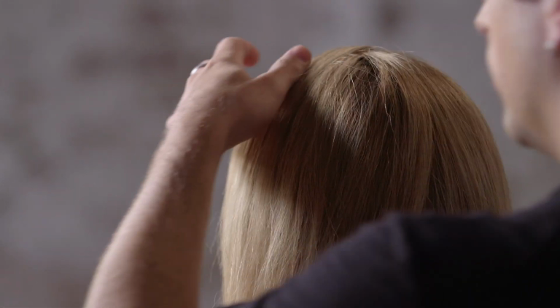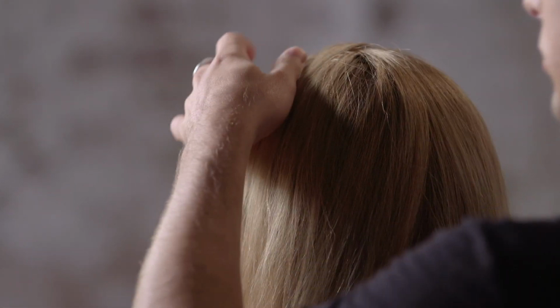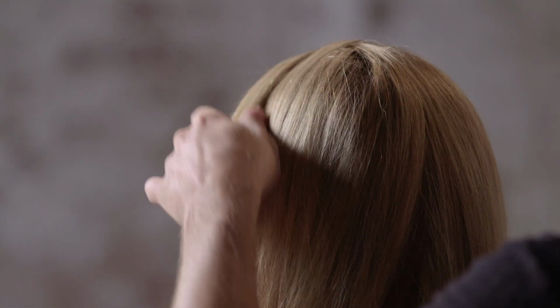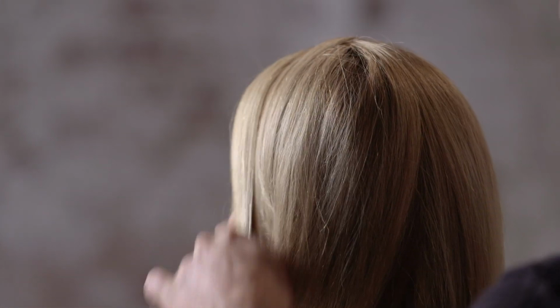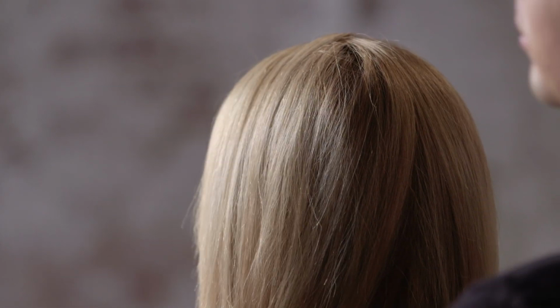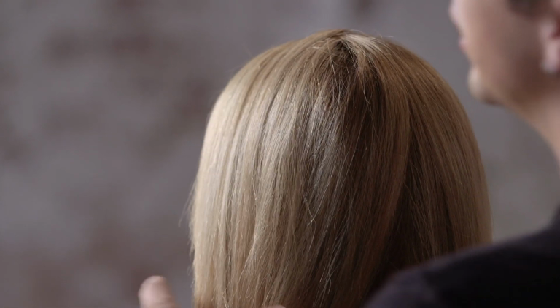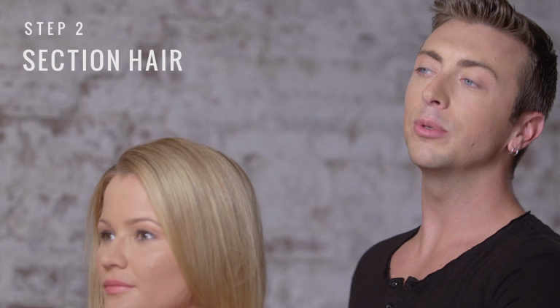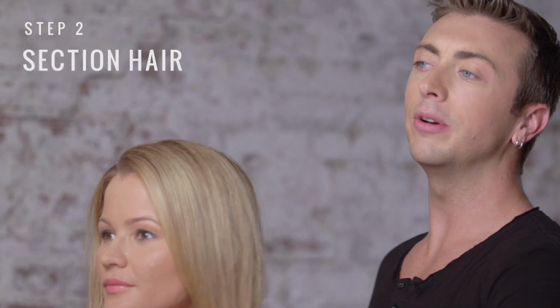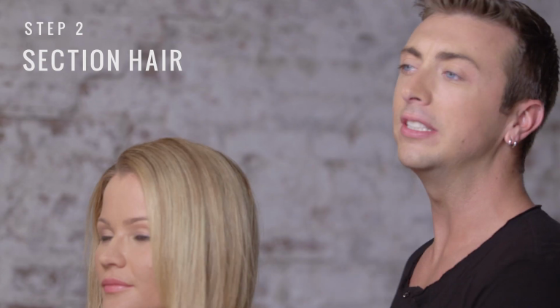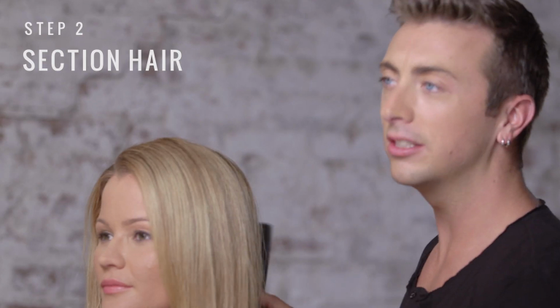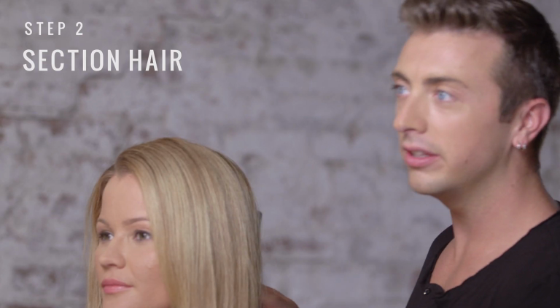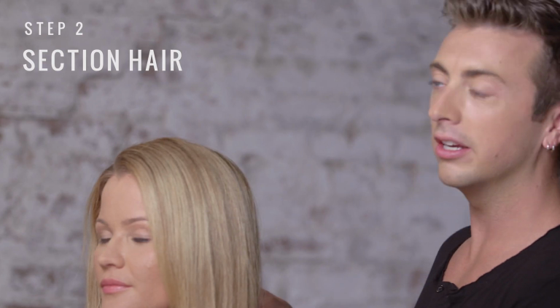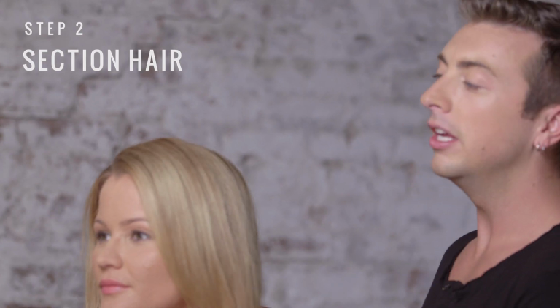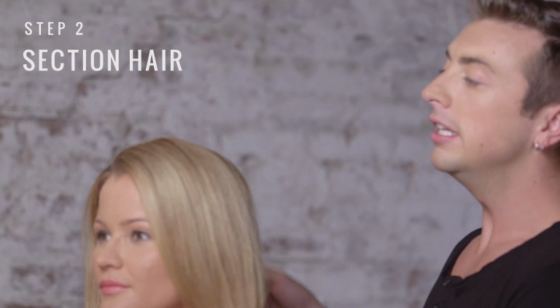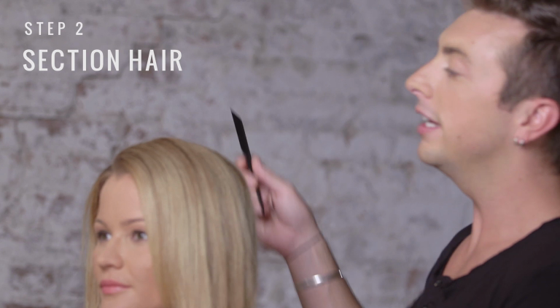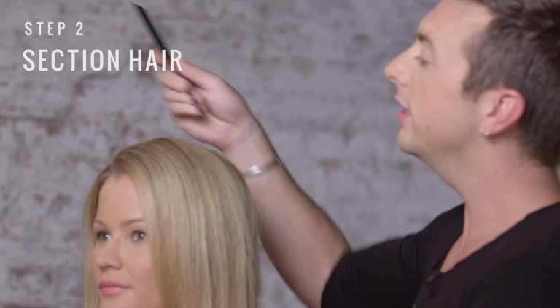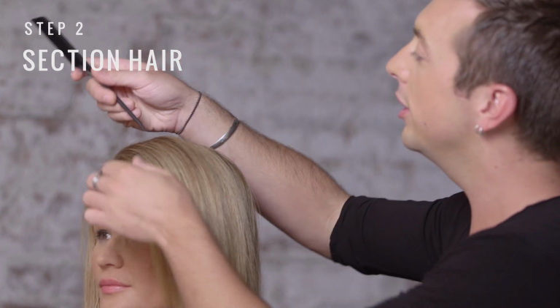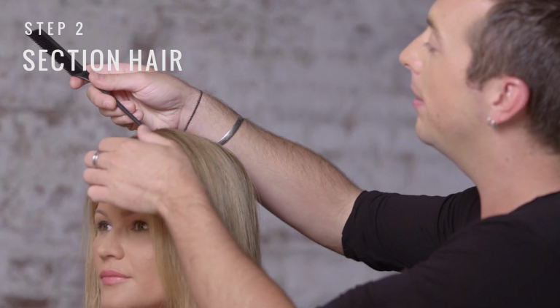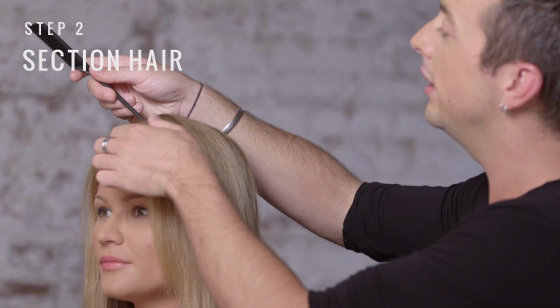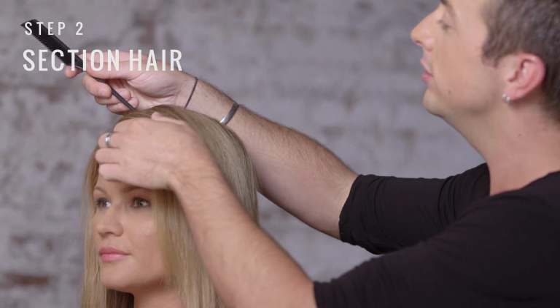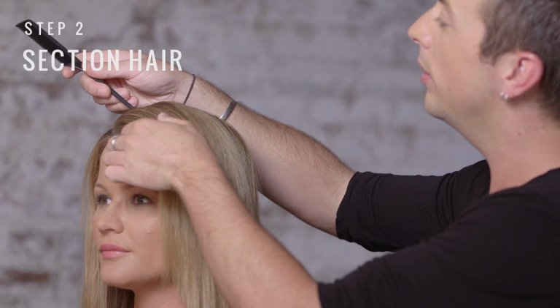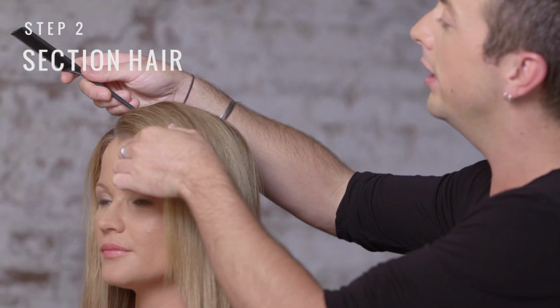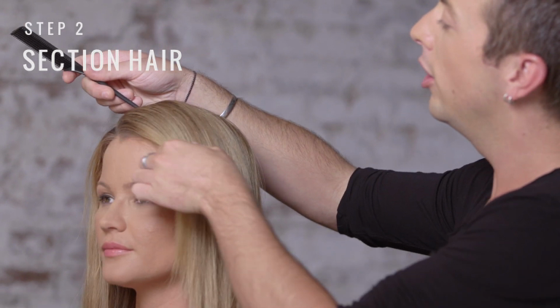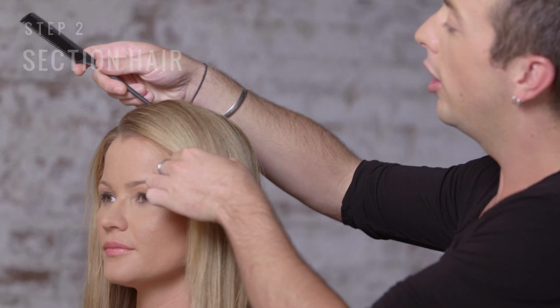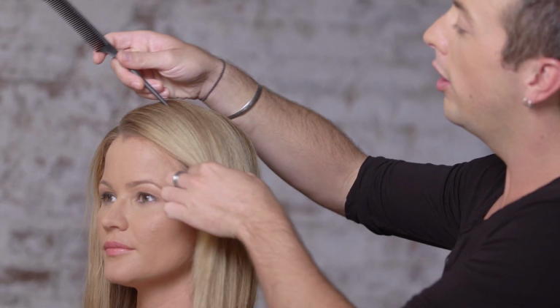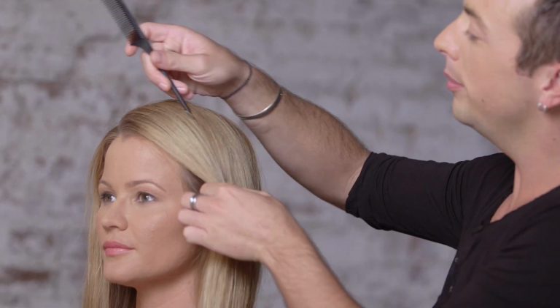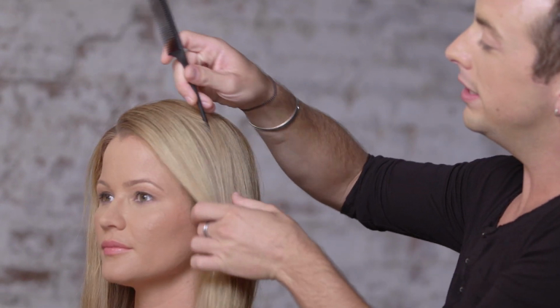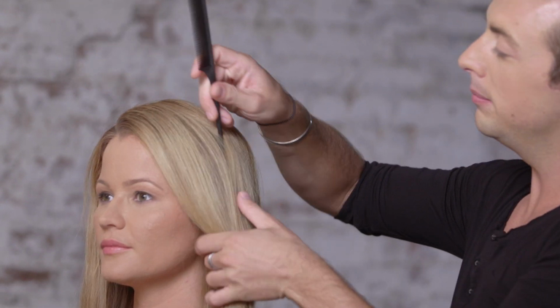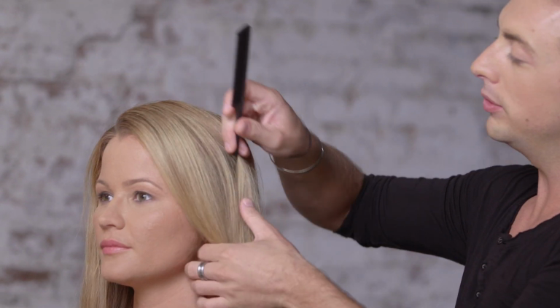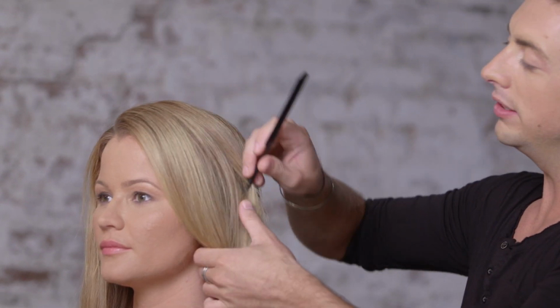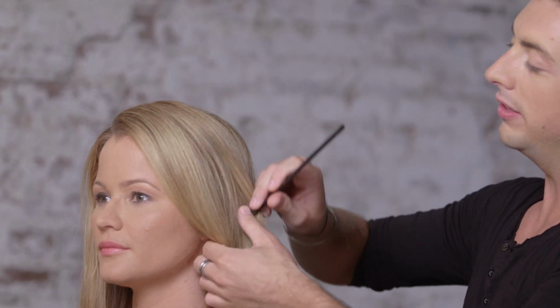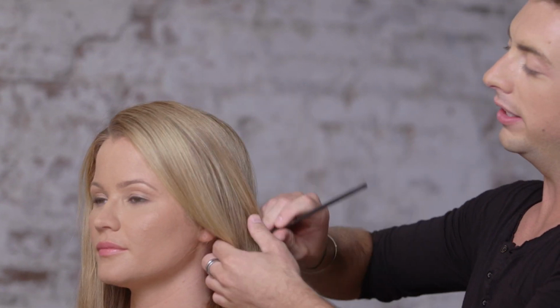Once we have our part in place, we're going to section the hair. Take a section about an inch wide, all the way down both sides of the head.